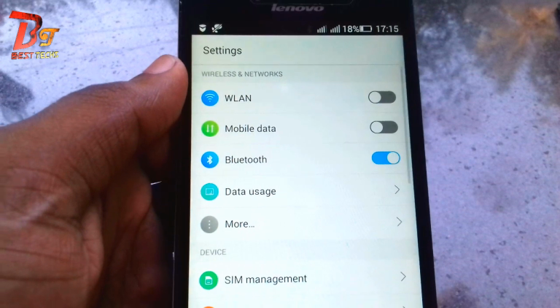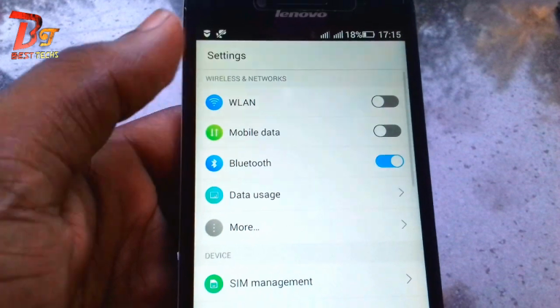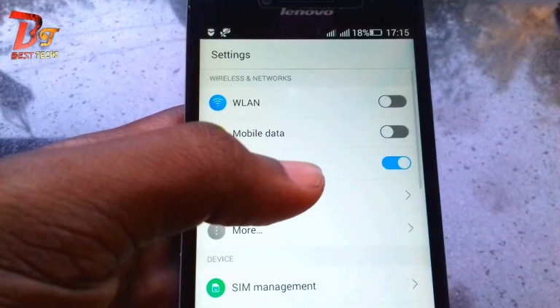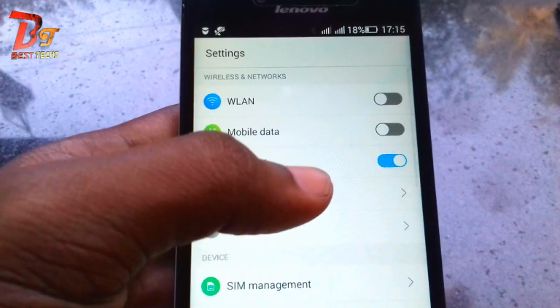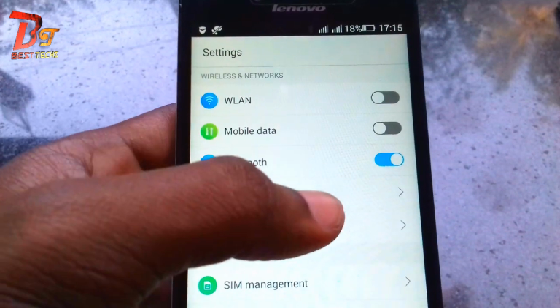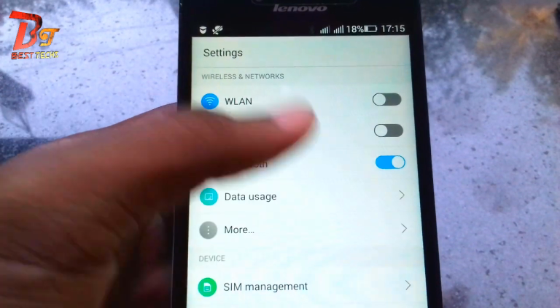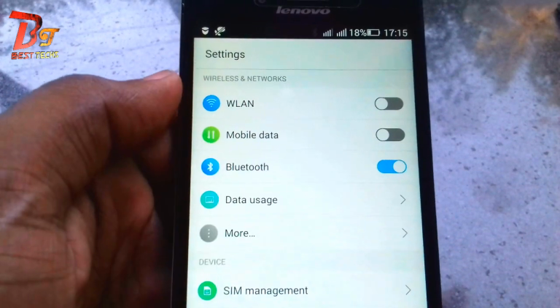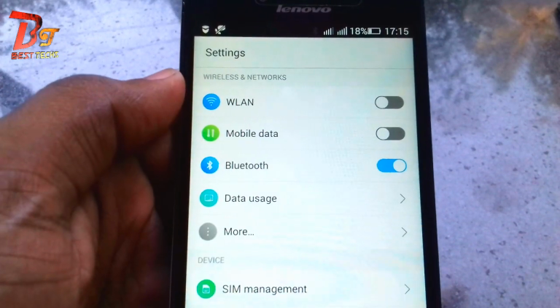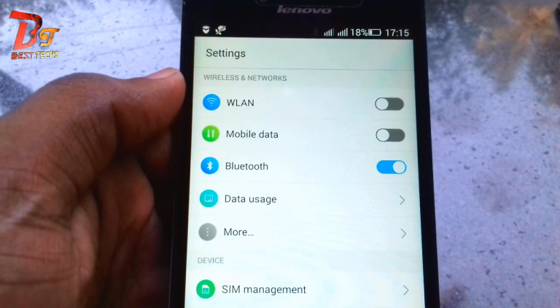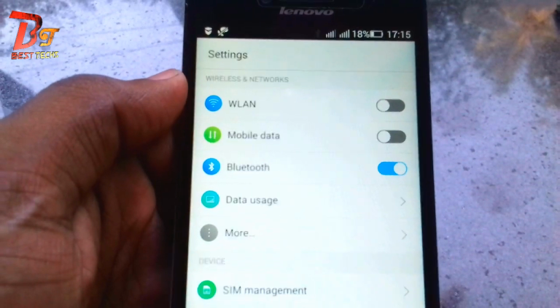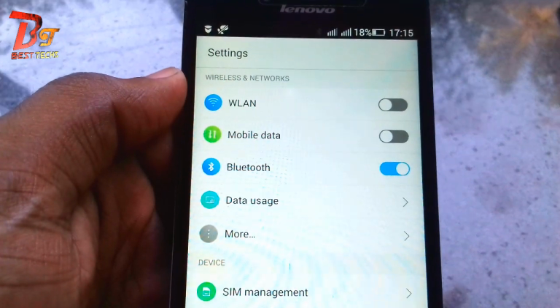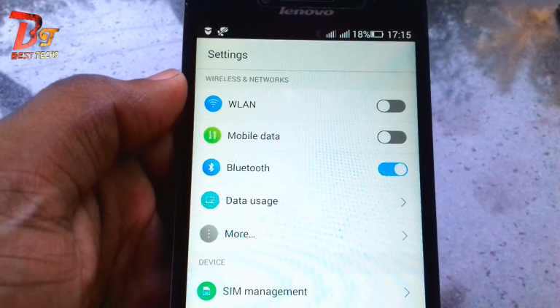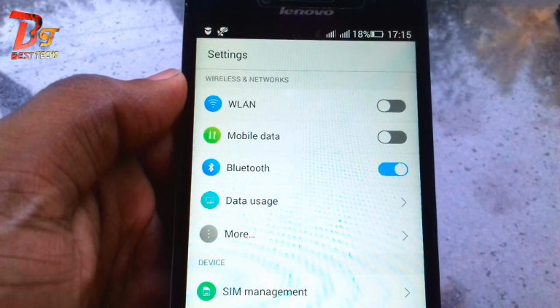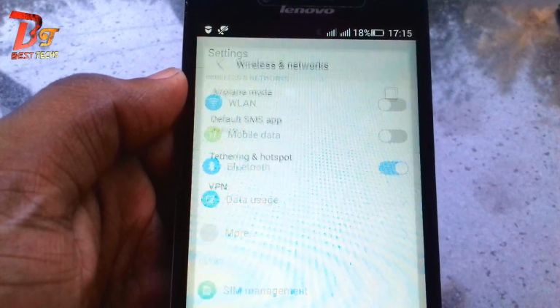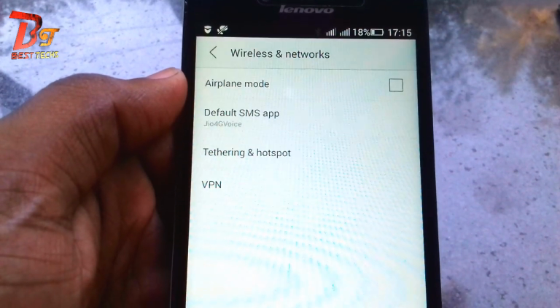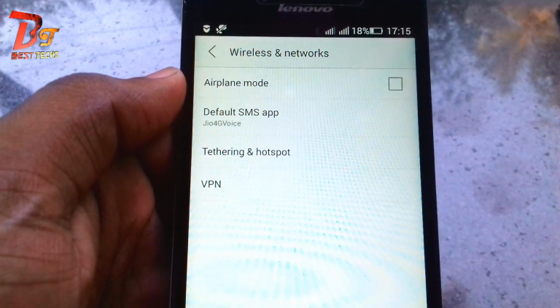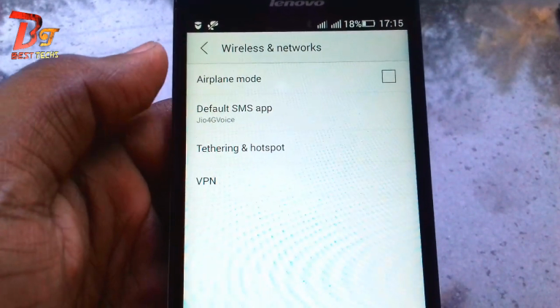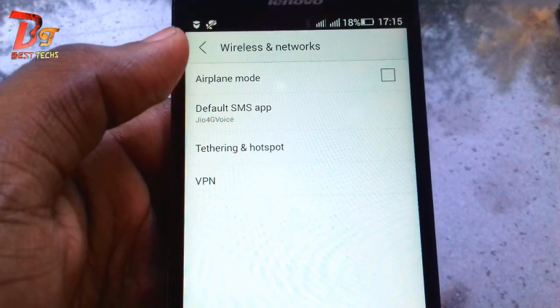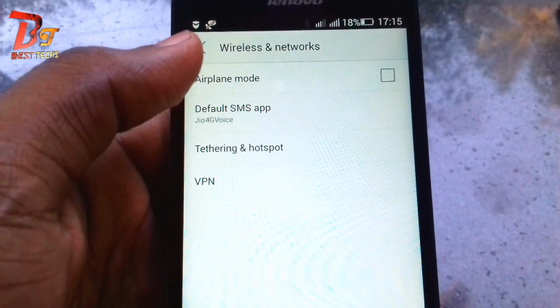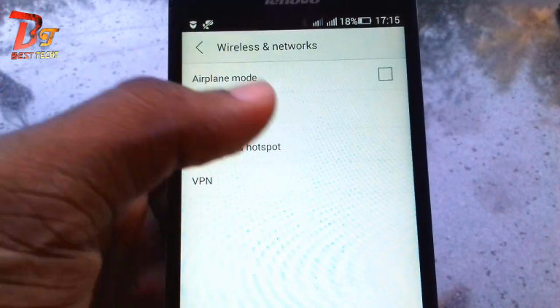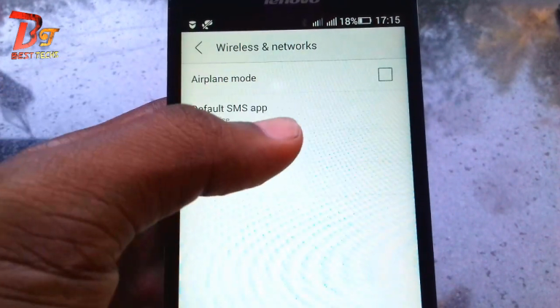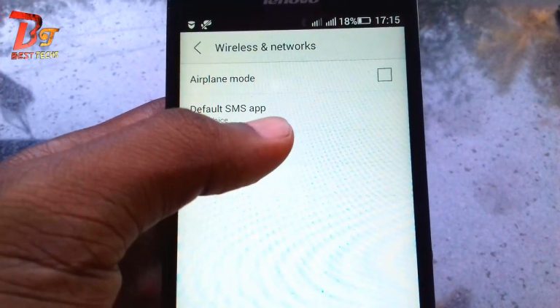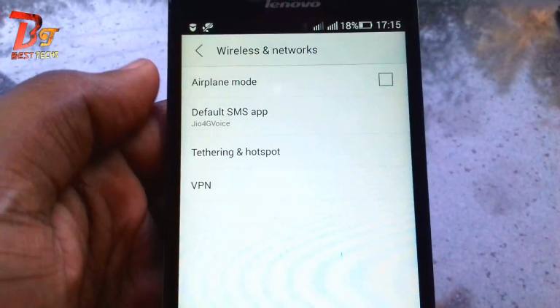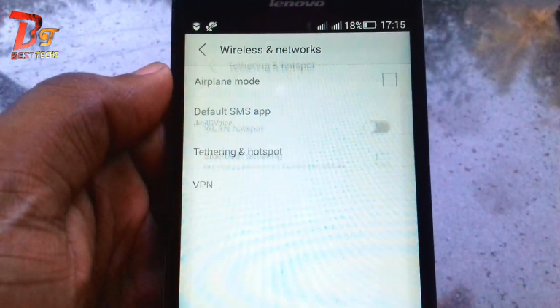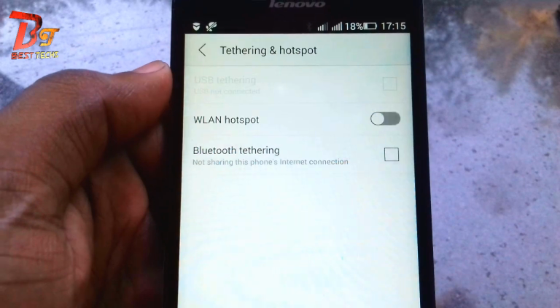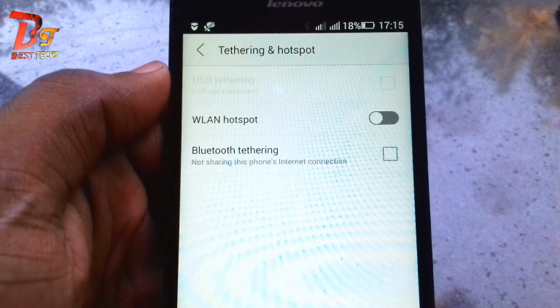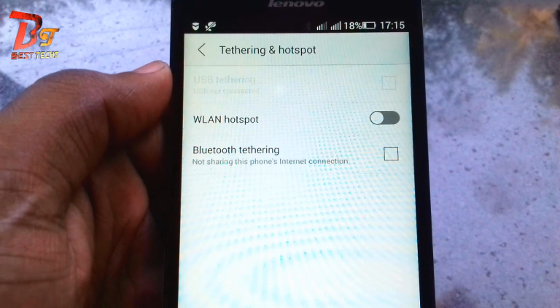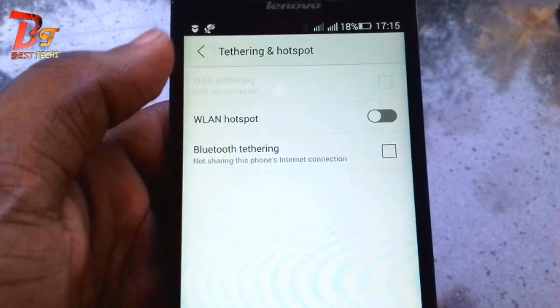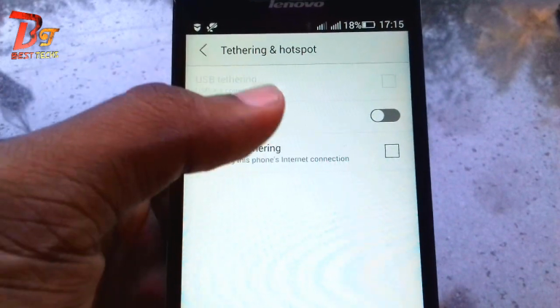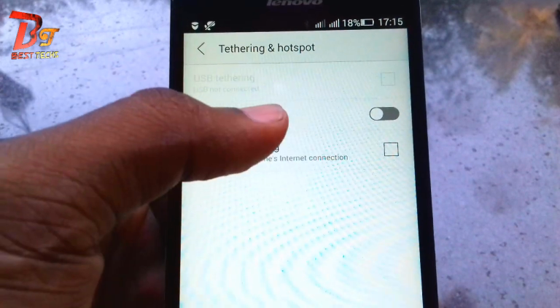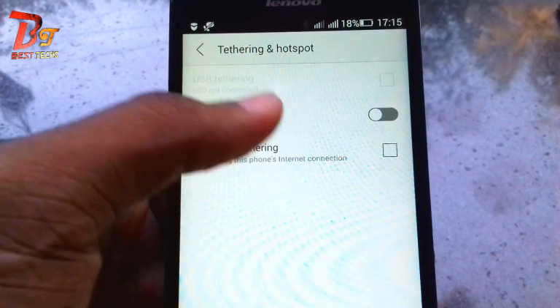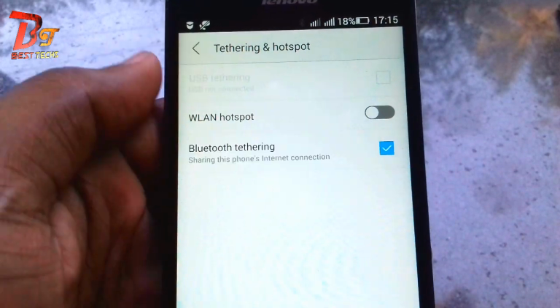Then go to the more options from the settings menu and click on the tethering and hotspot, and check on the Bluetooth tethering.